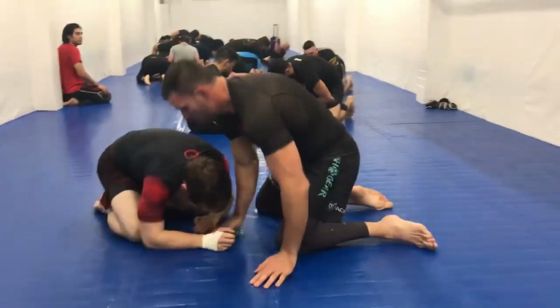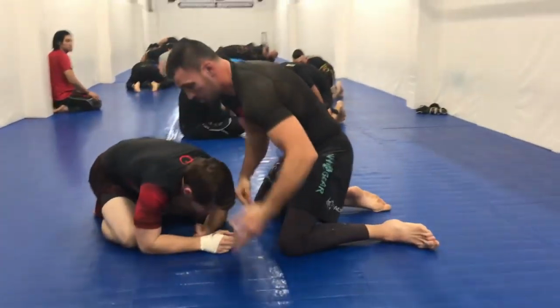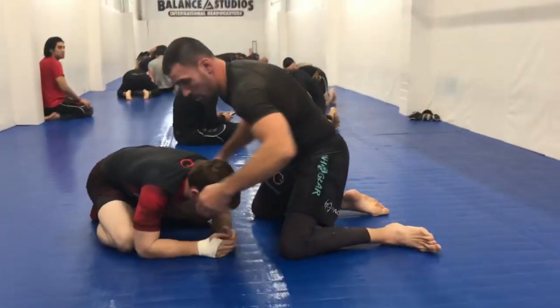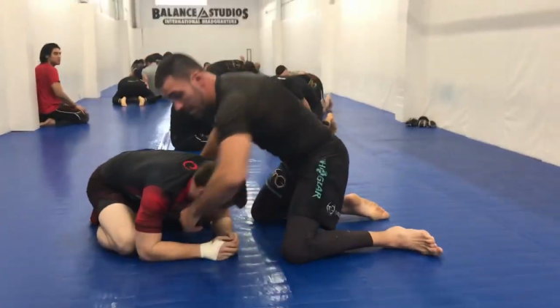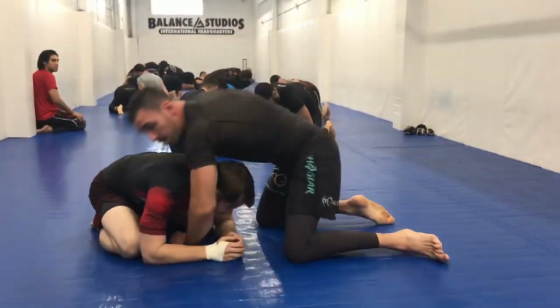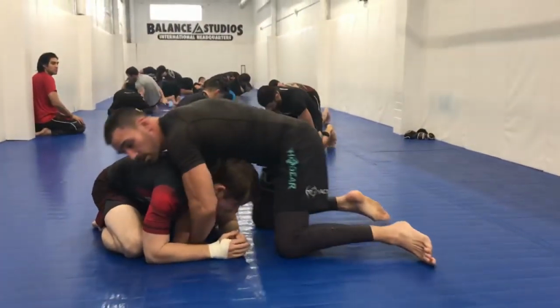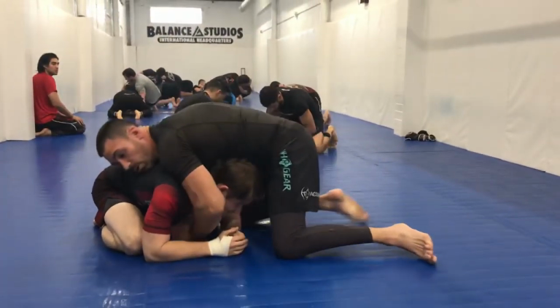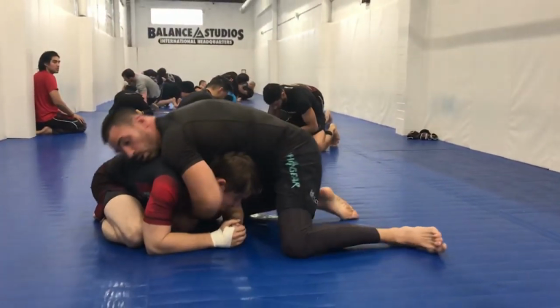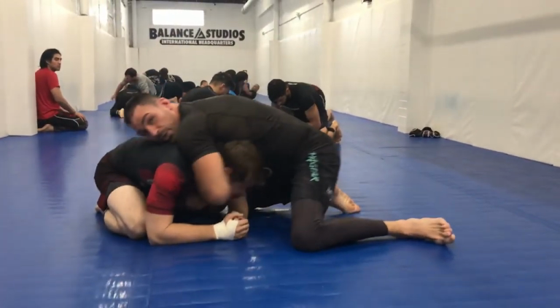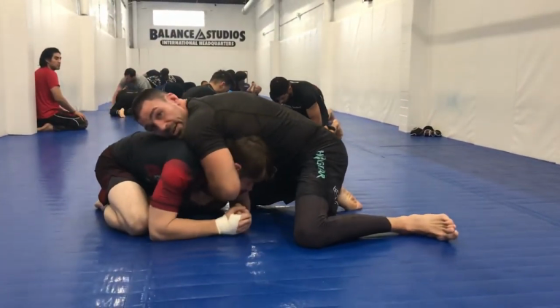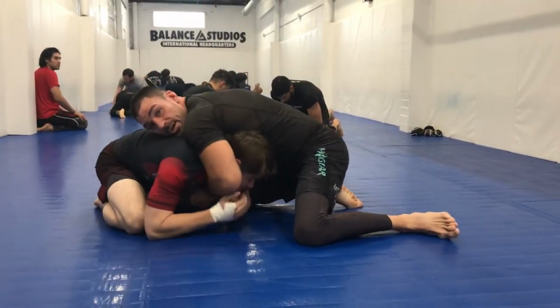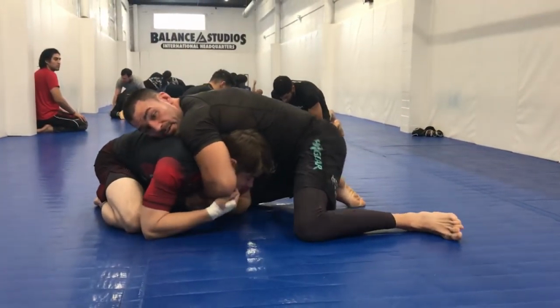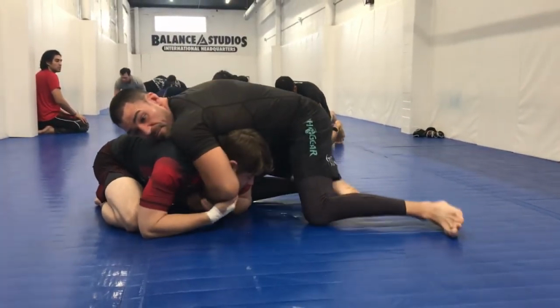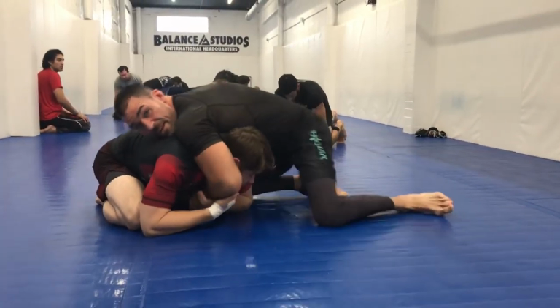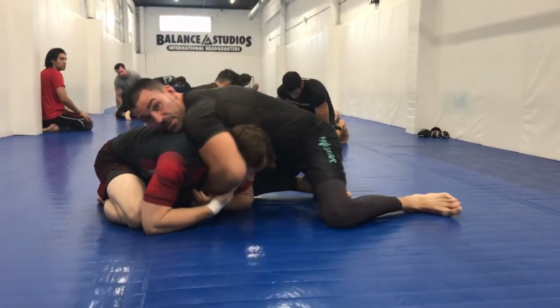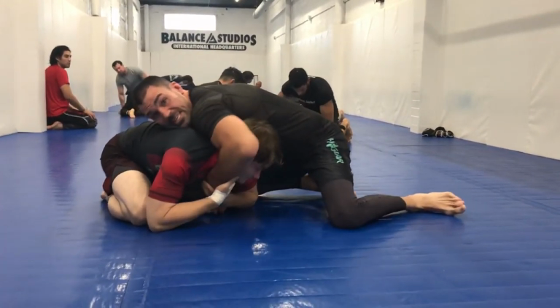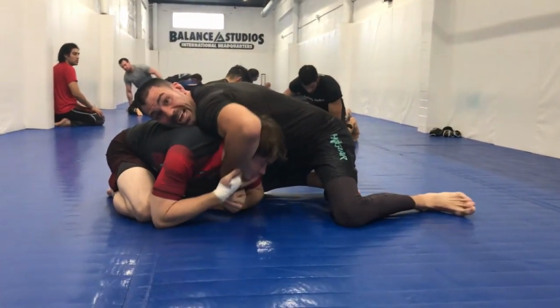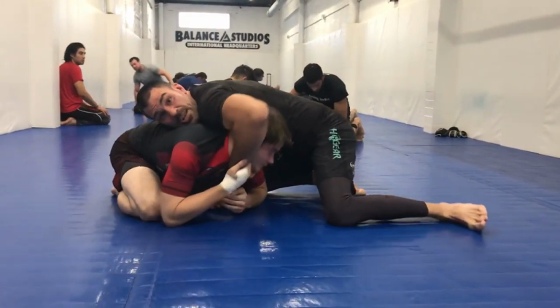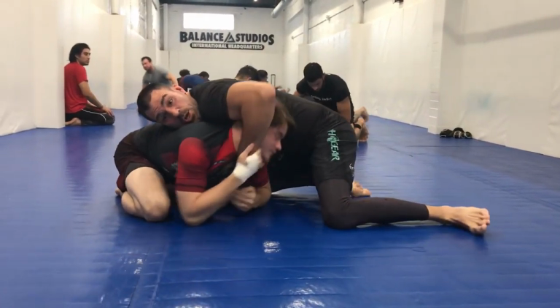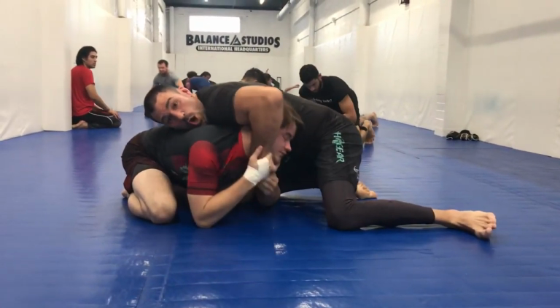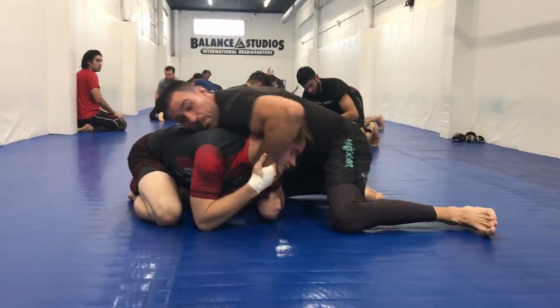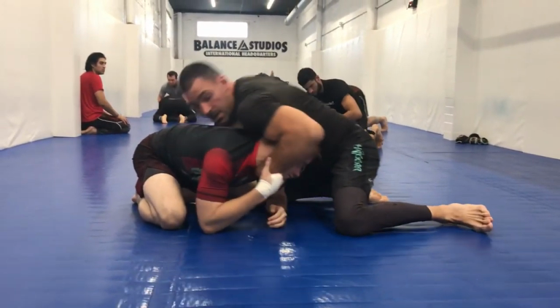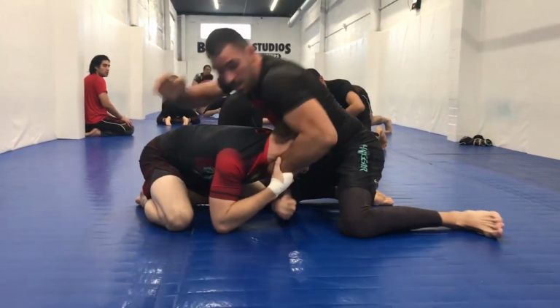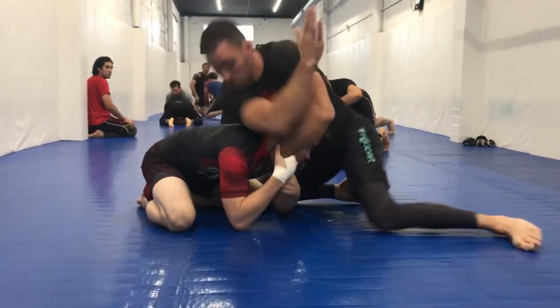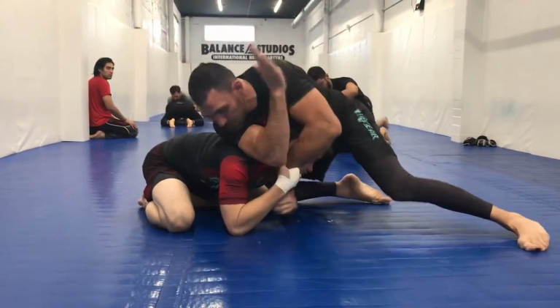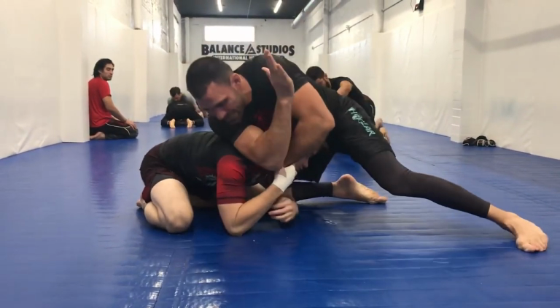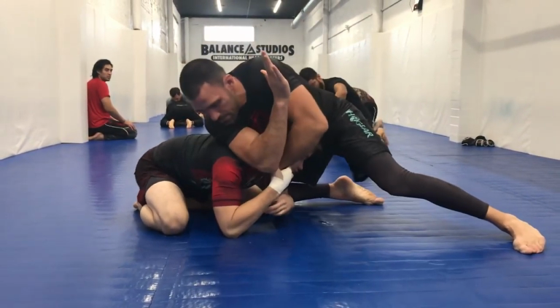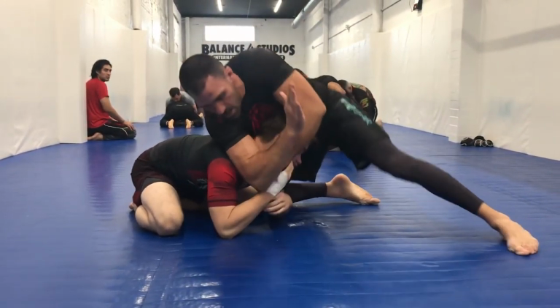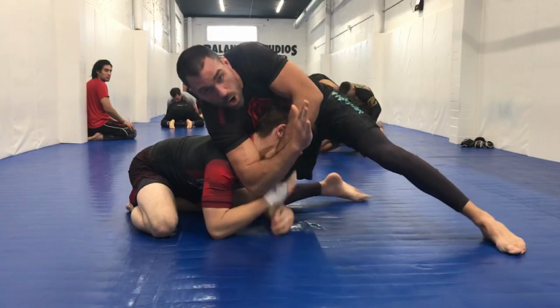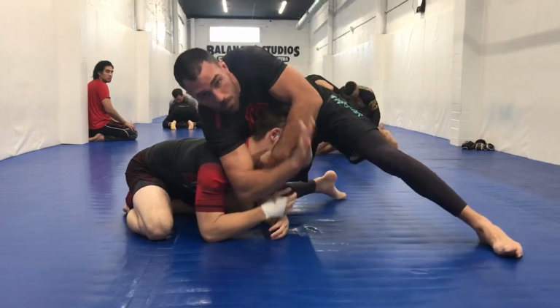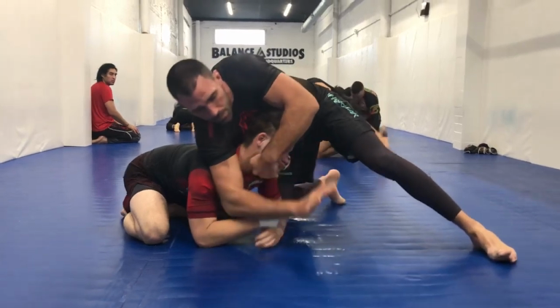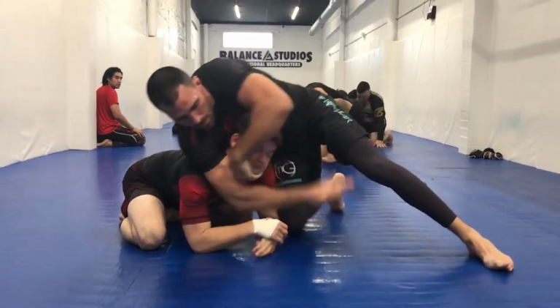So again — holding here, favoring this side, opening up. As soon as I come to here, I open him up.